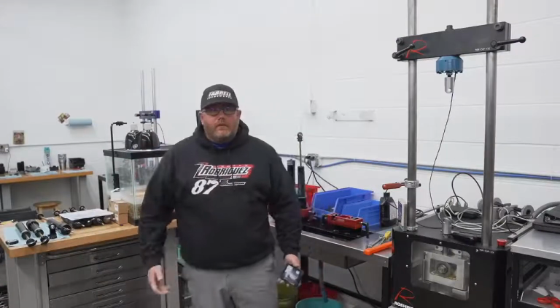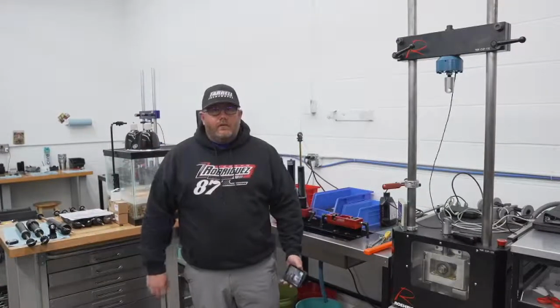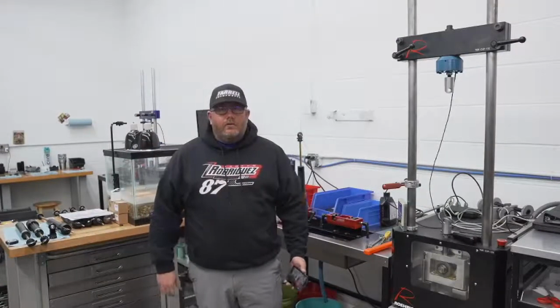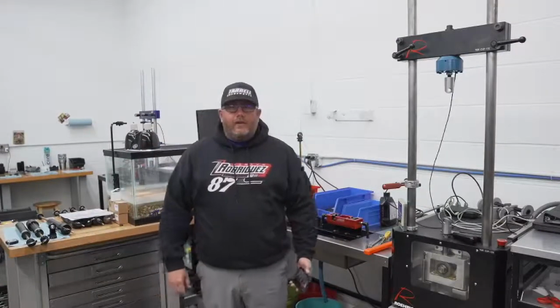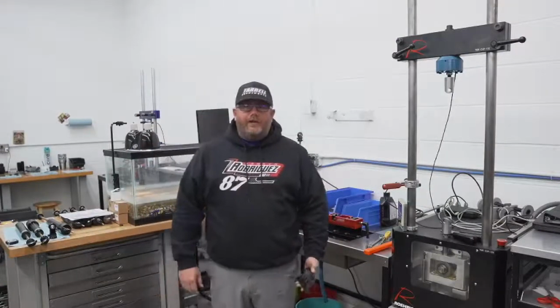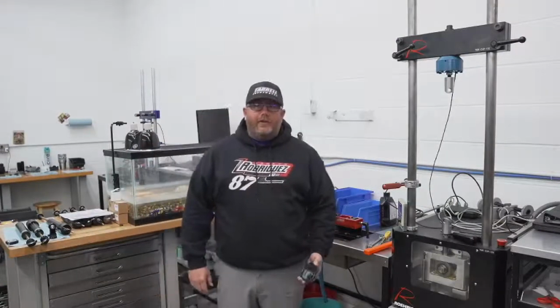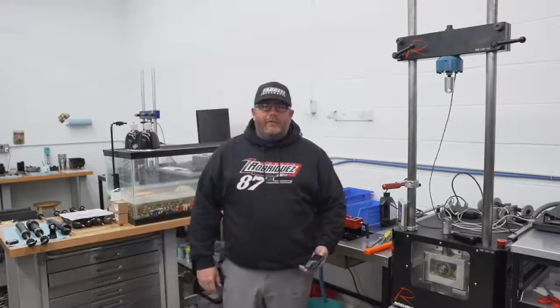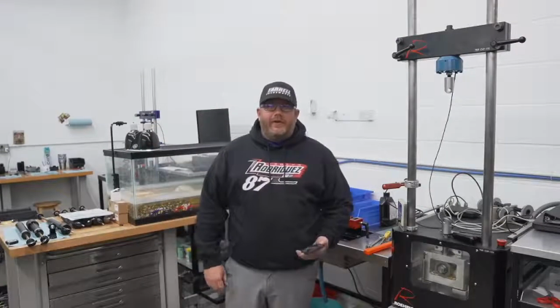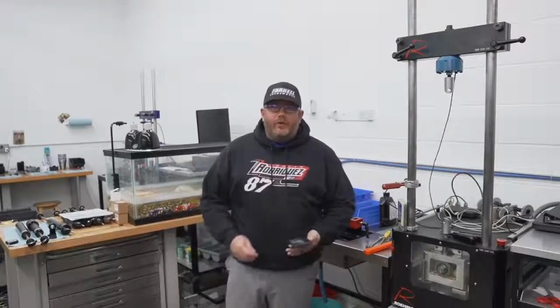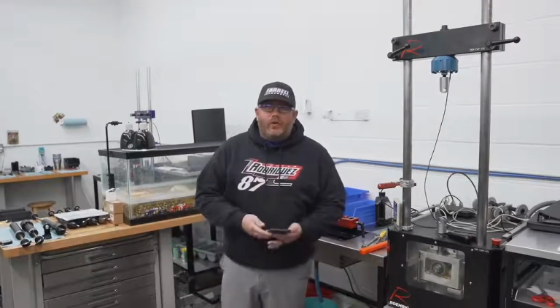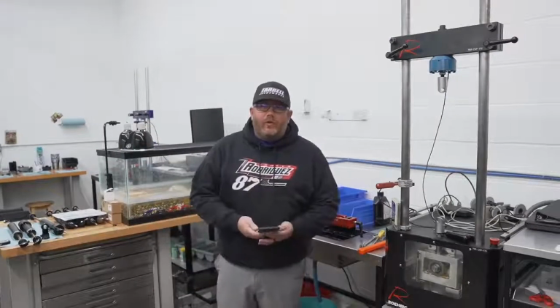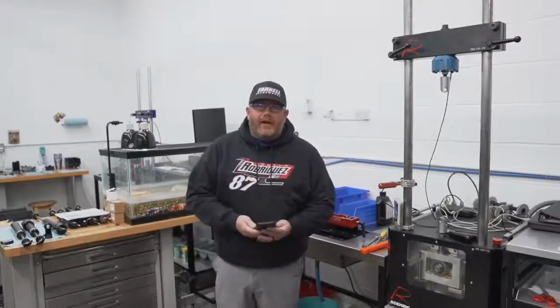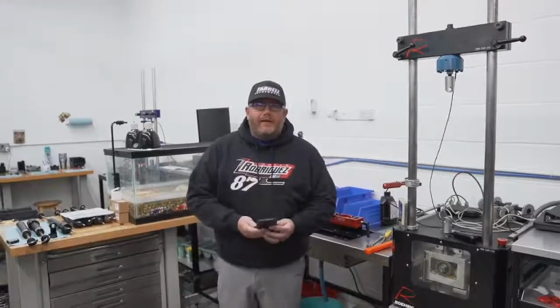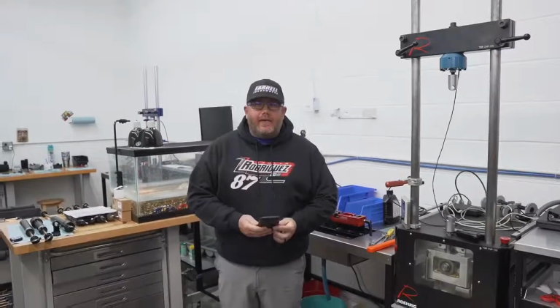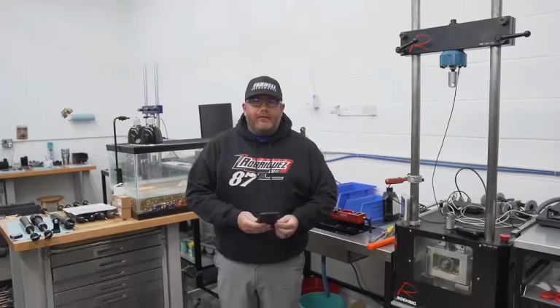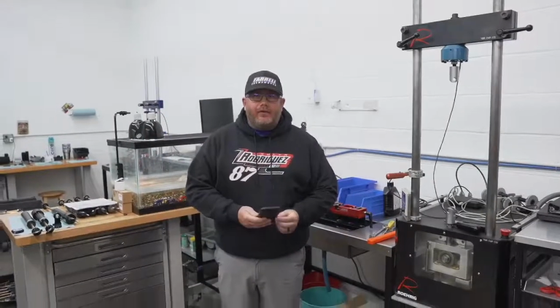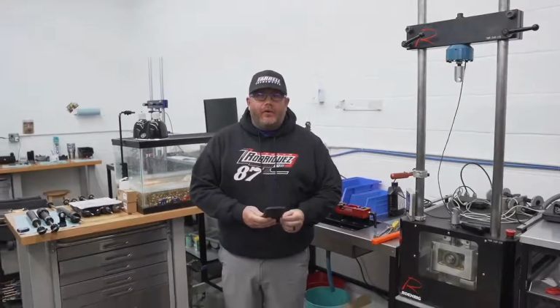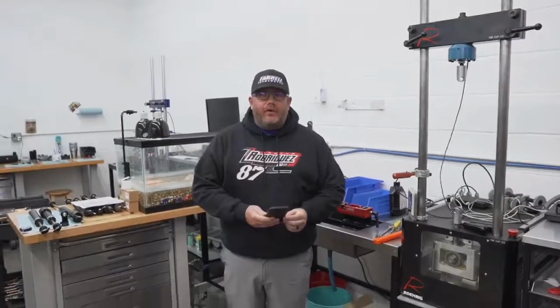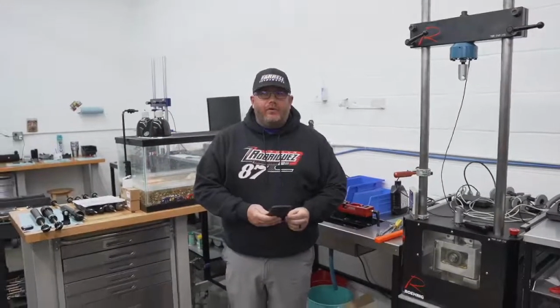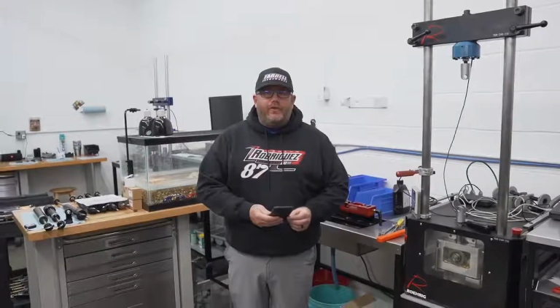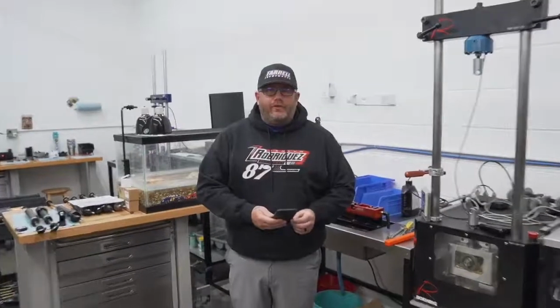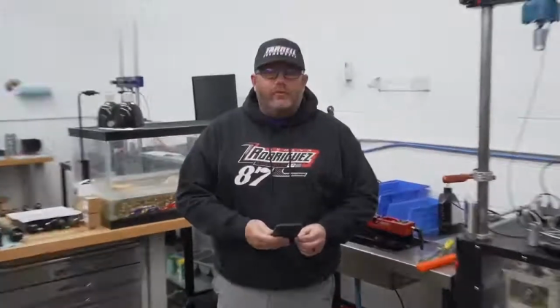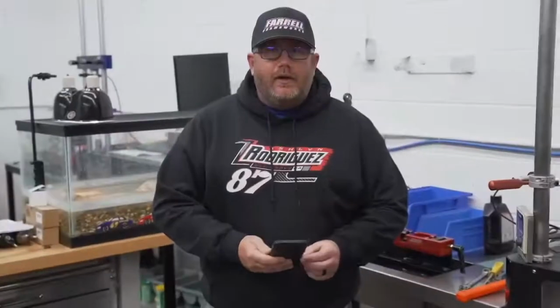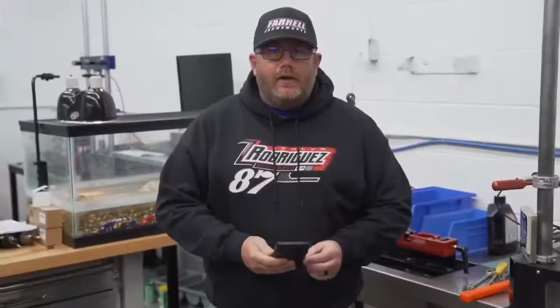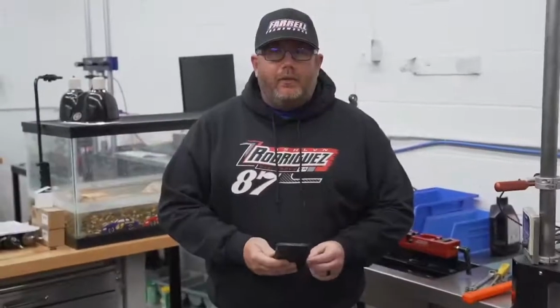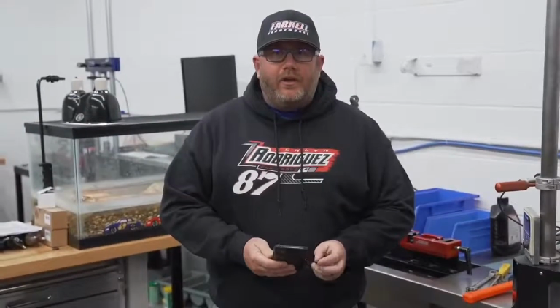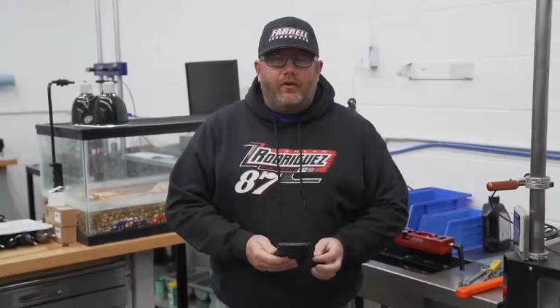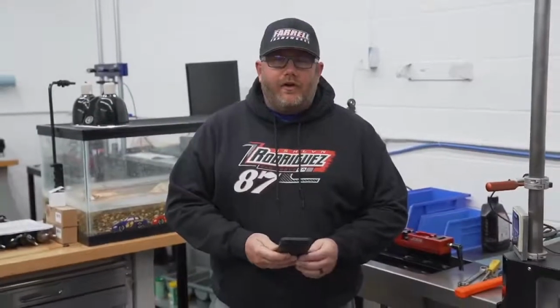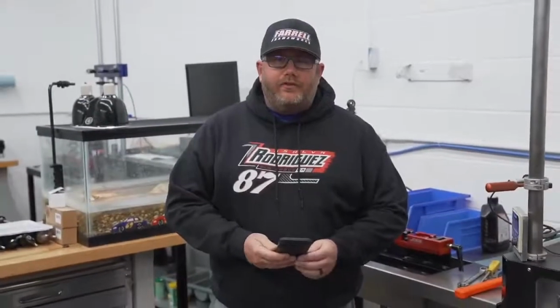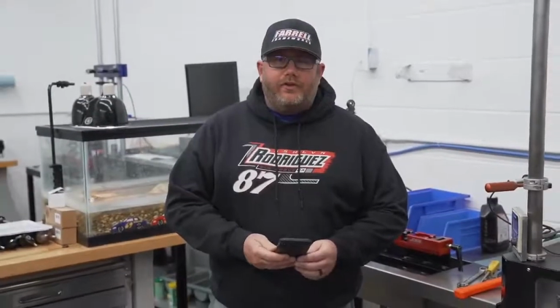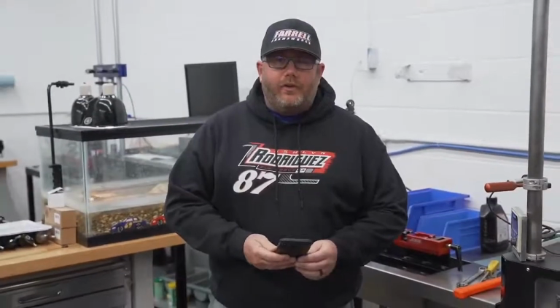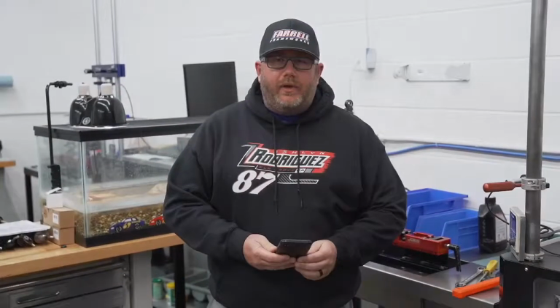Good morning everybody. Monday Morning Quarterback episode 132. I hope you guys have all had a good start to your week.